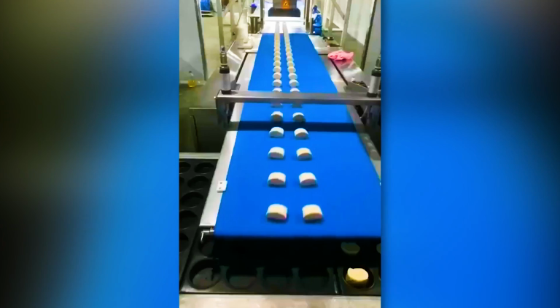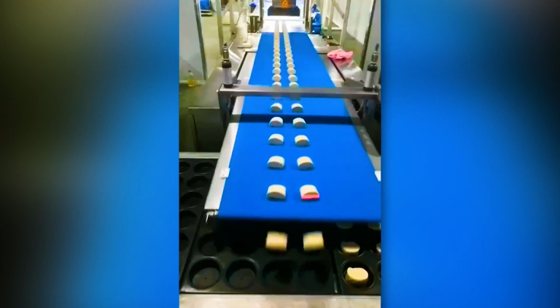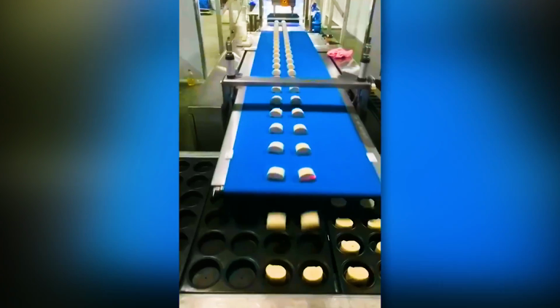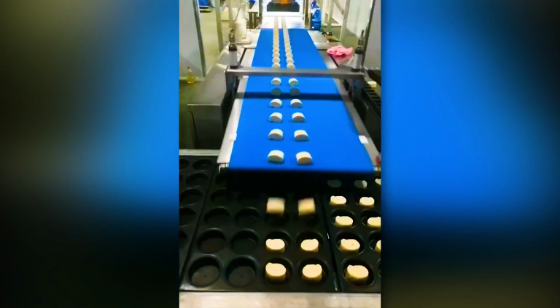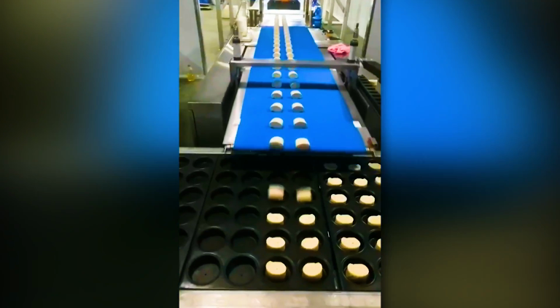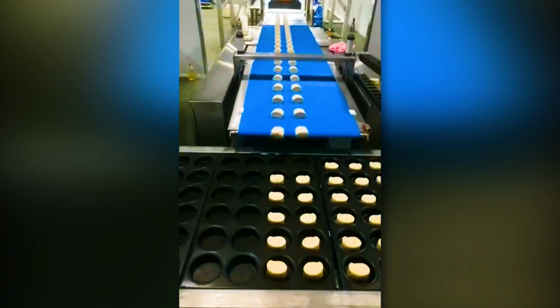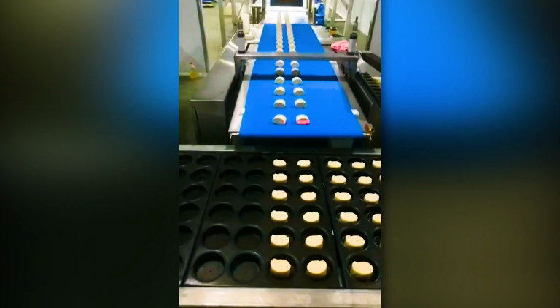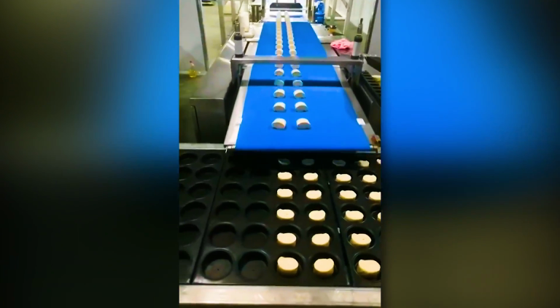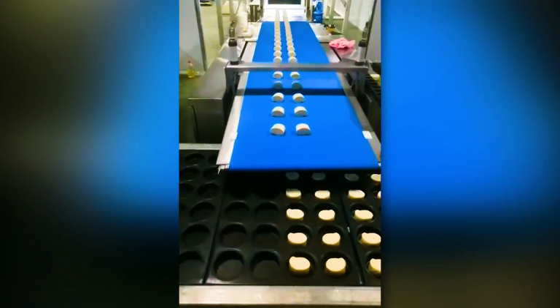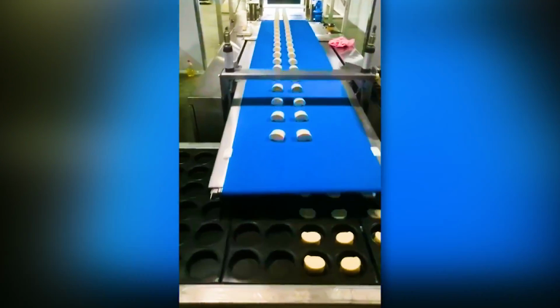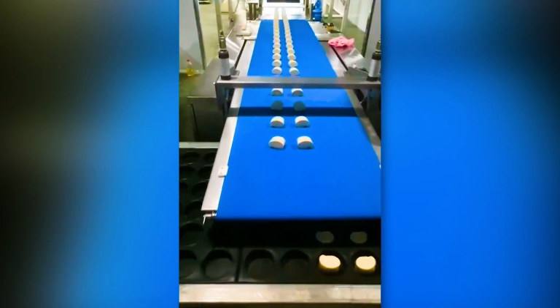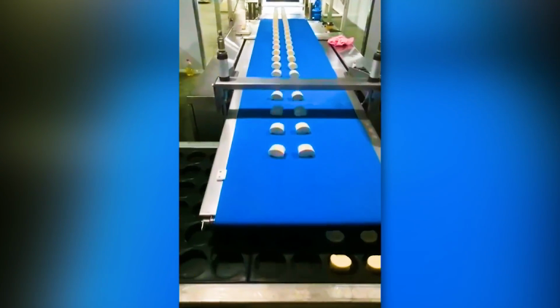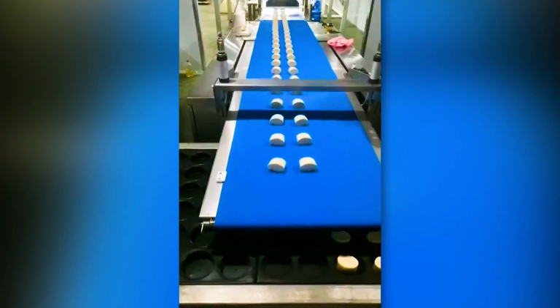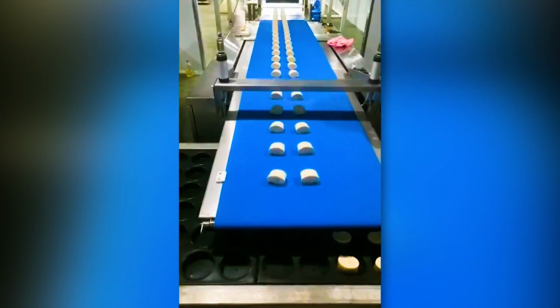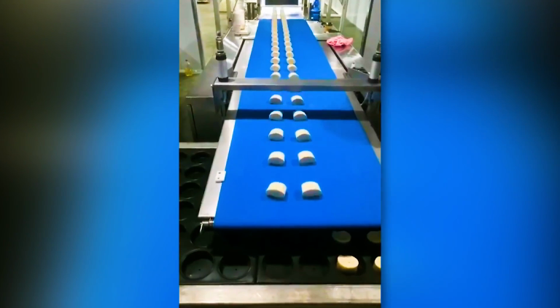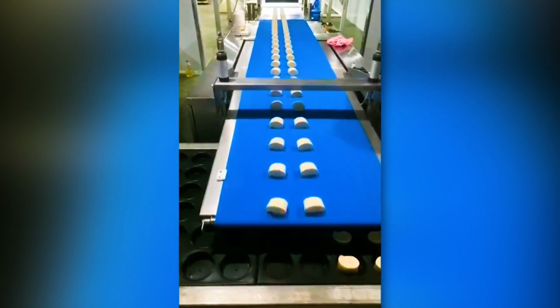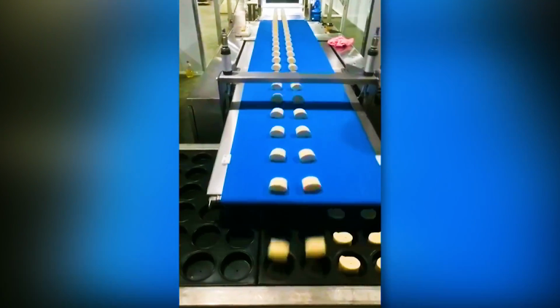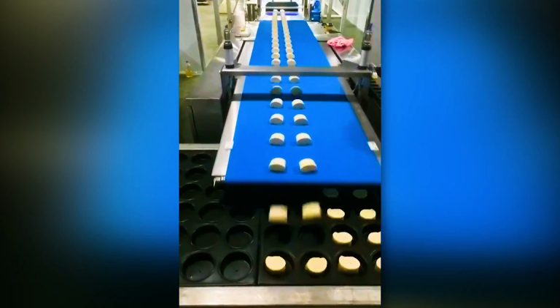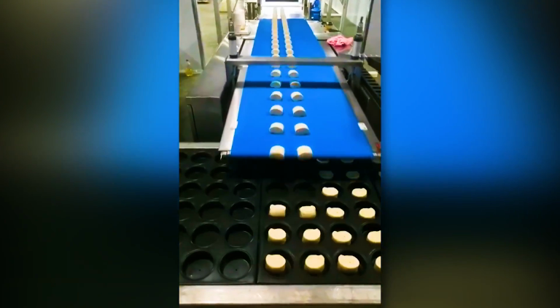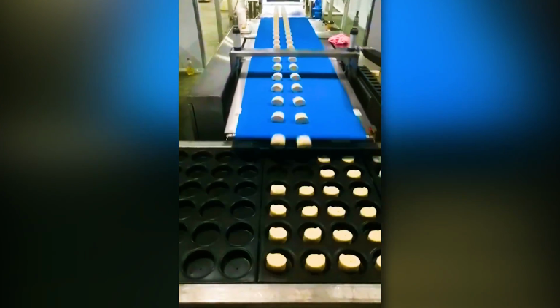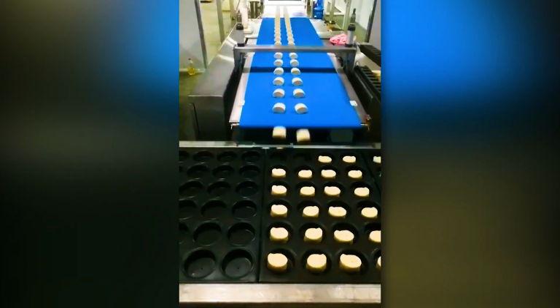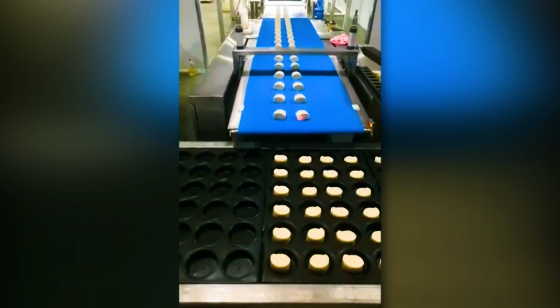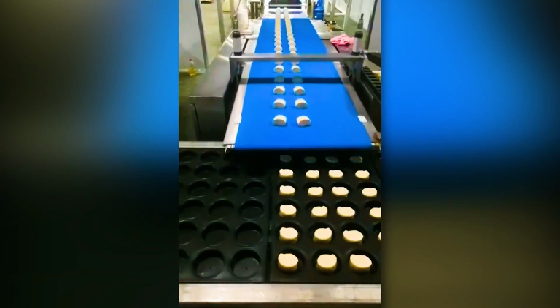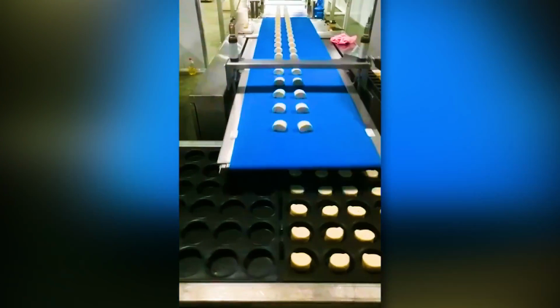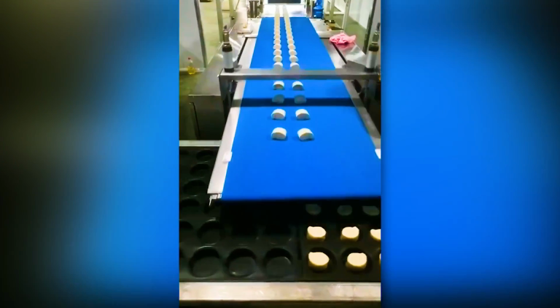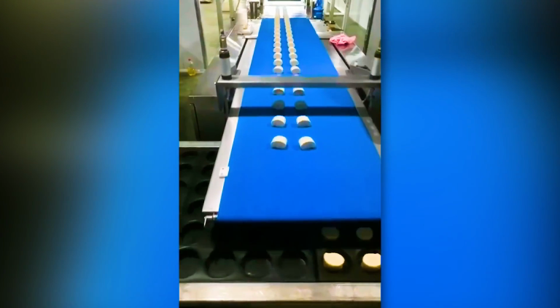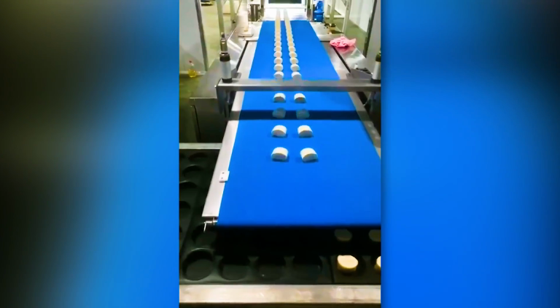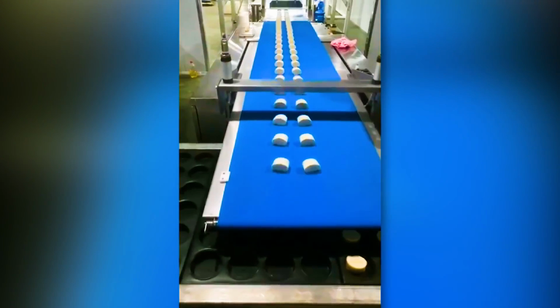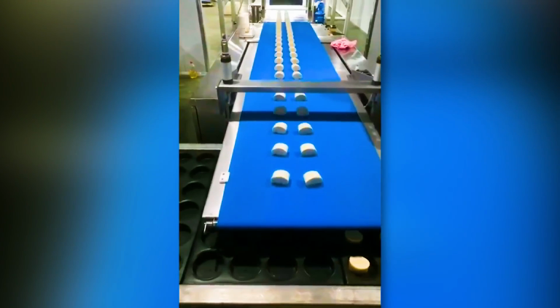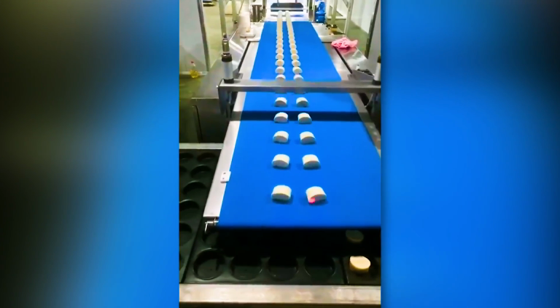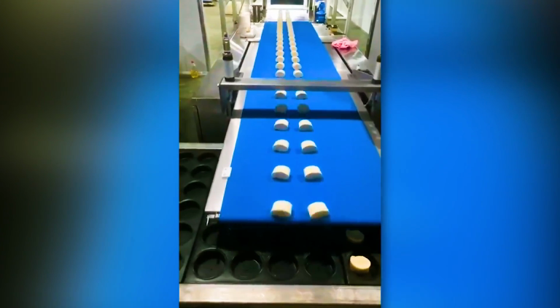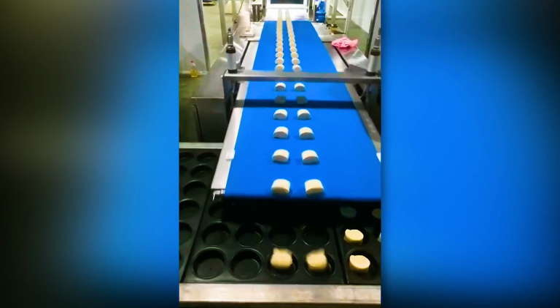A conveyor belt moves back and forth at a perfect speed to lay pieces of dough into different baking pans.